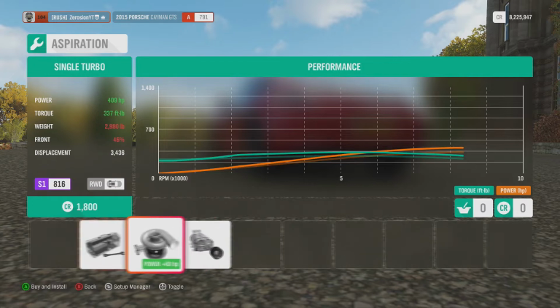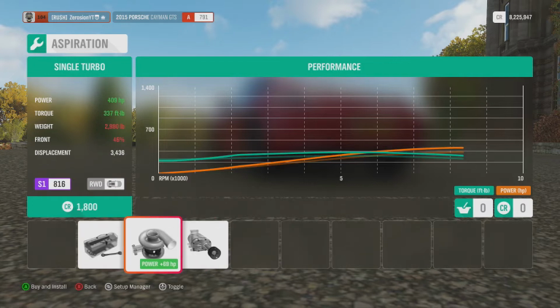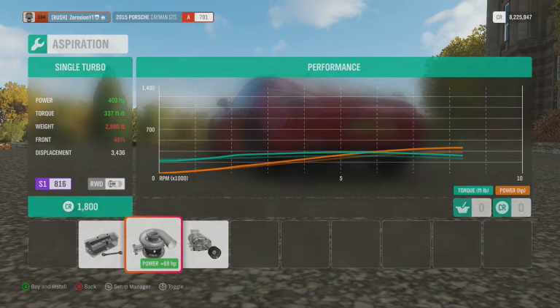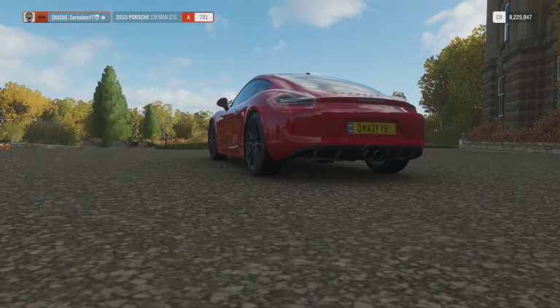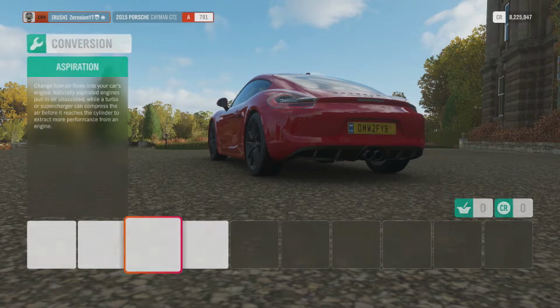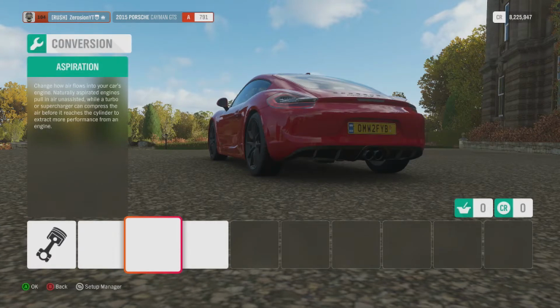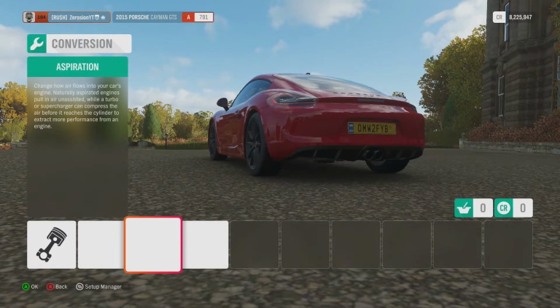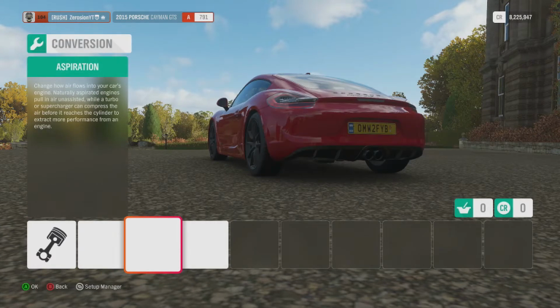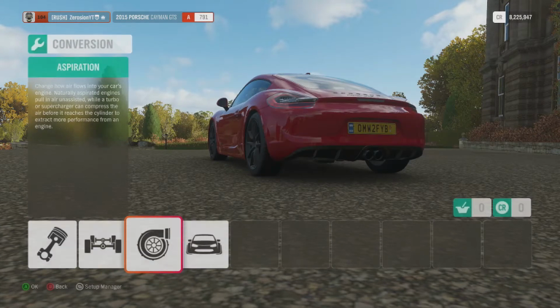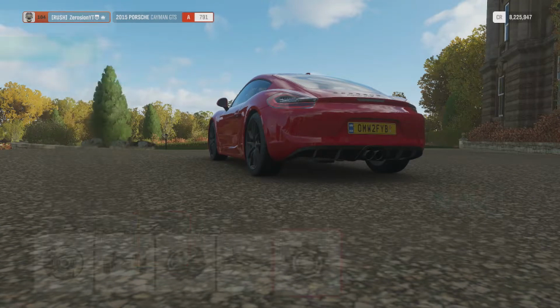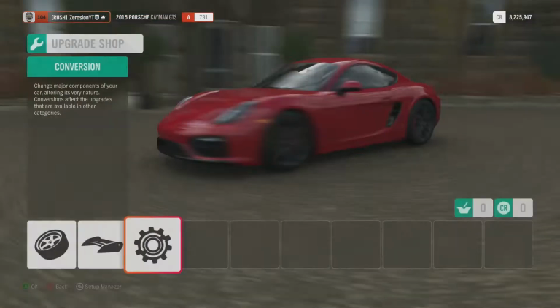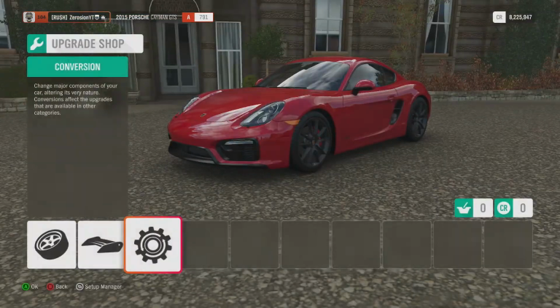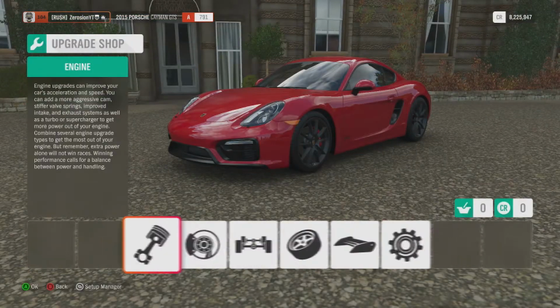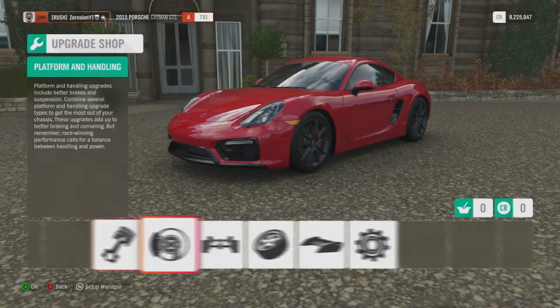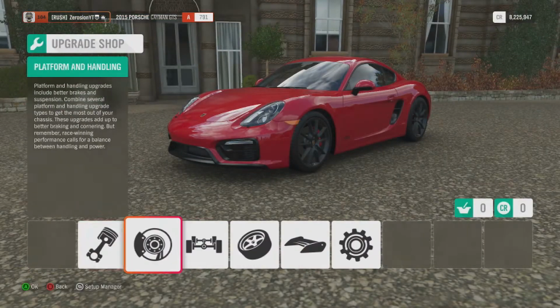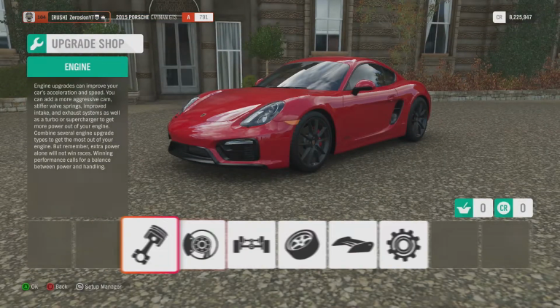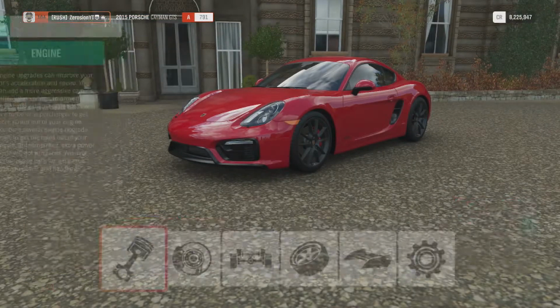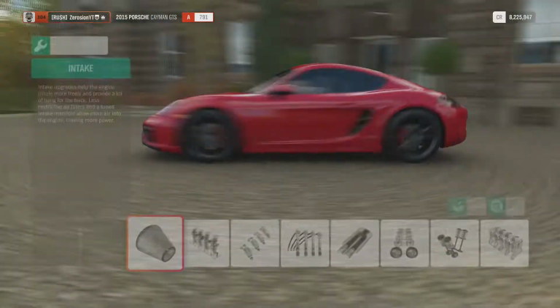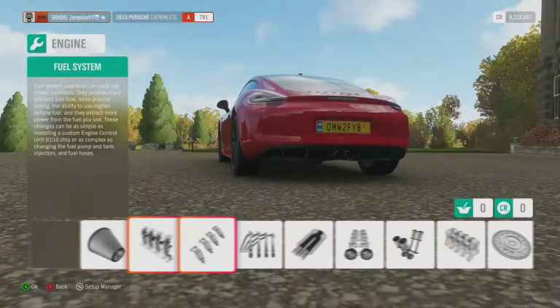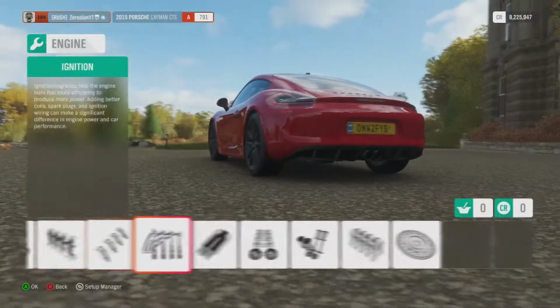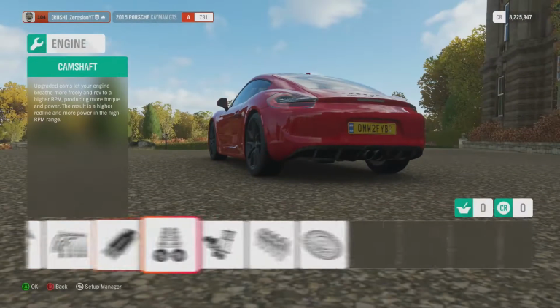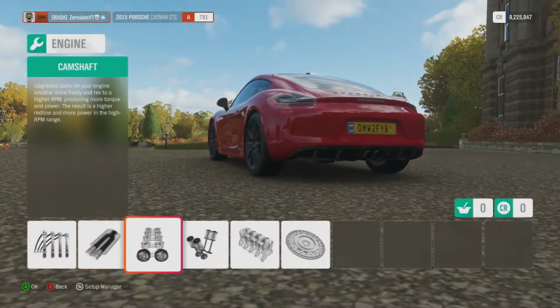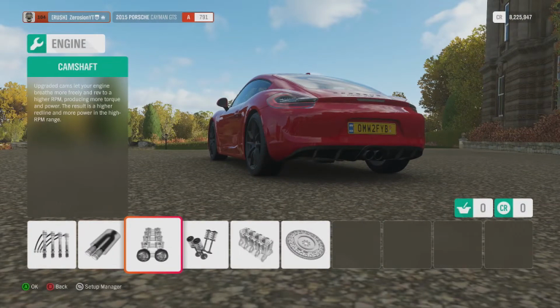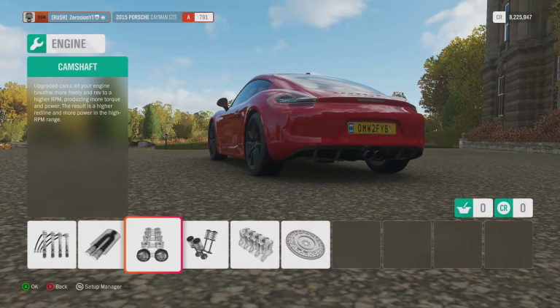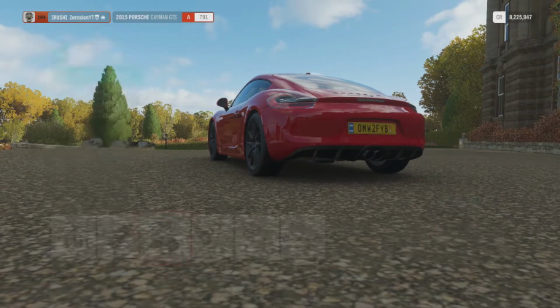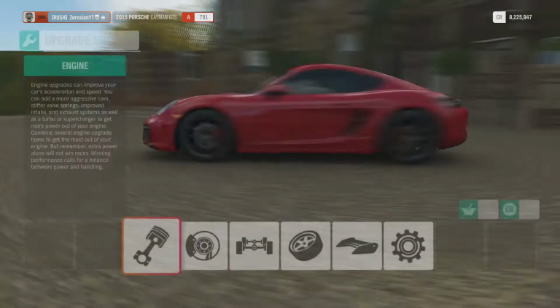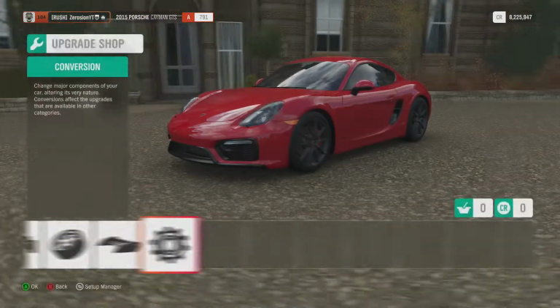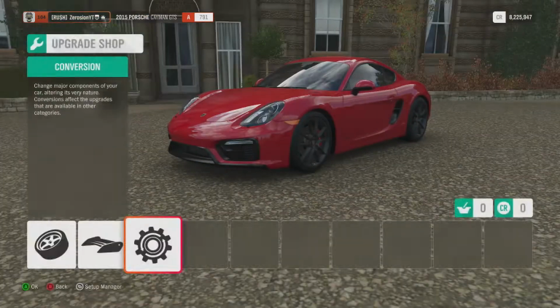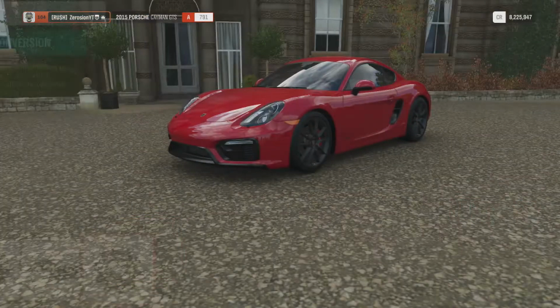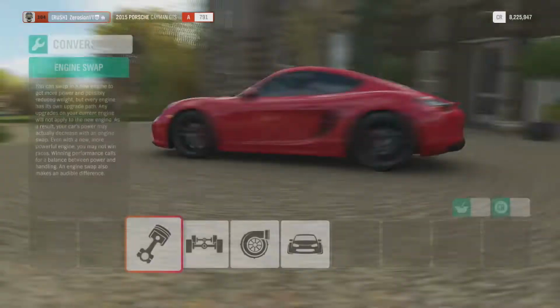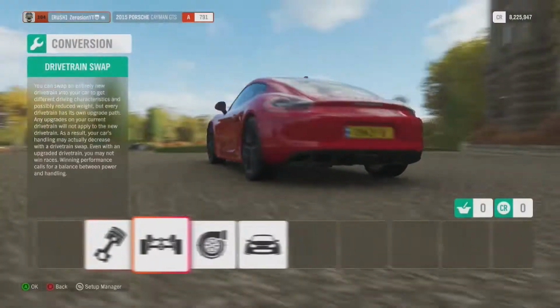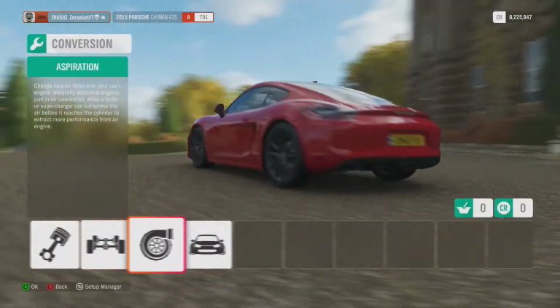Checking if it's already turbocharged — it's not. So I'm going to have to make it turbo then.